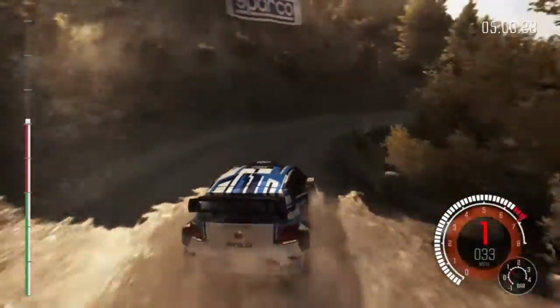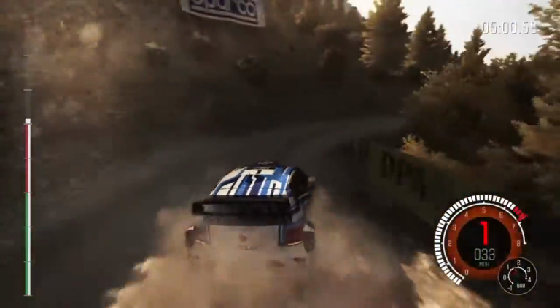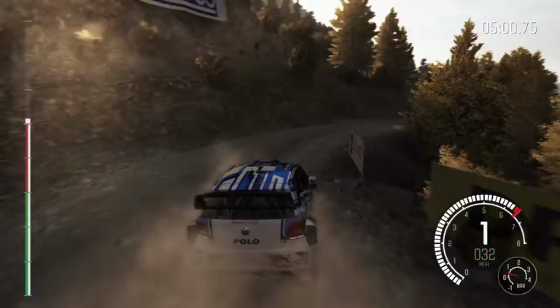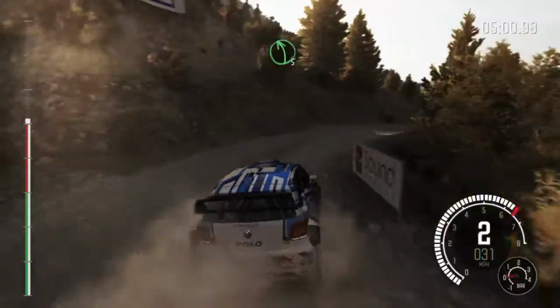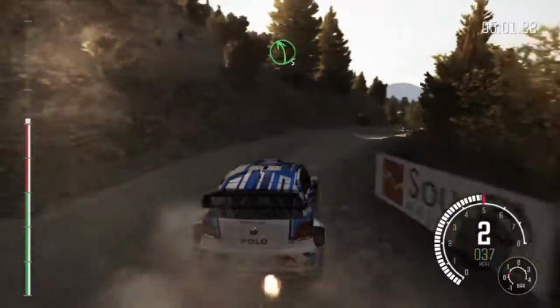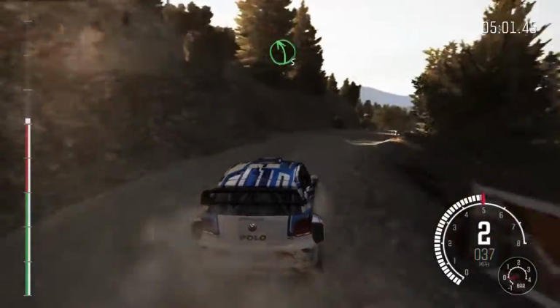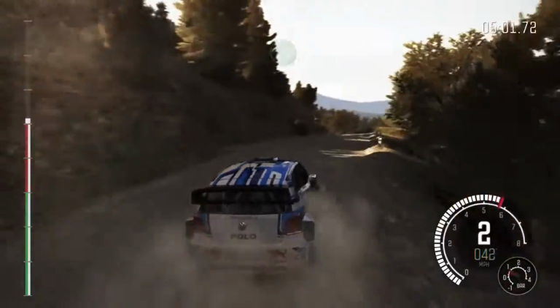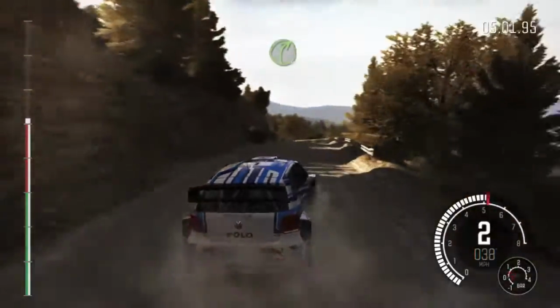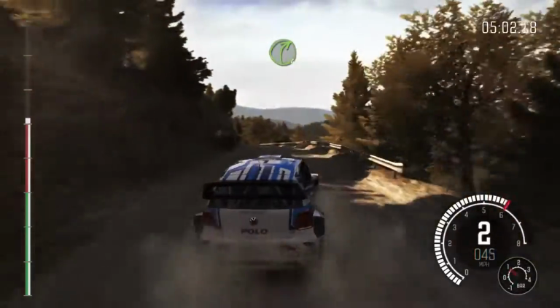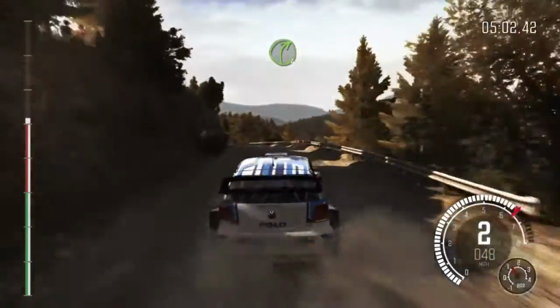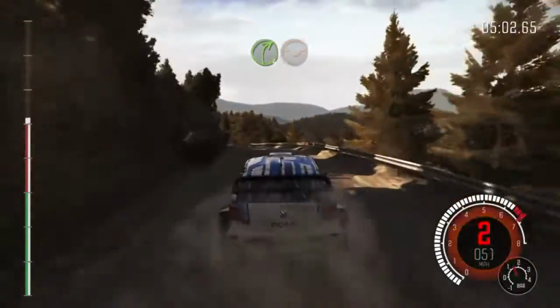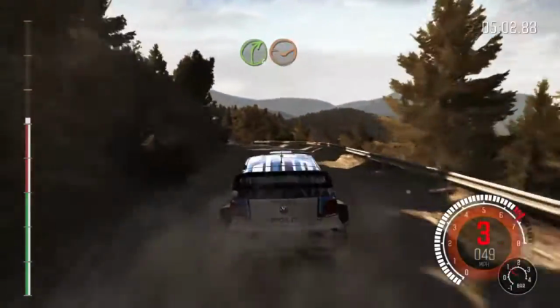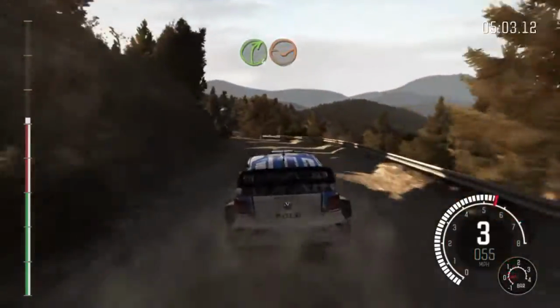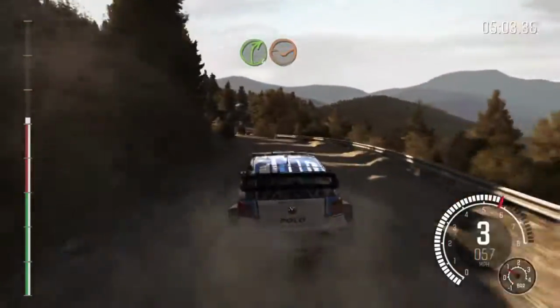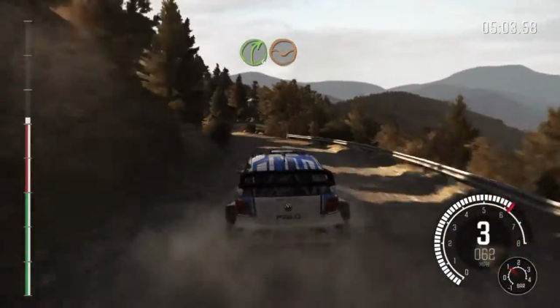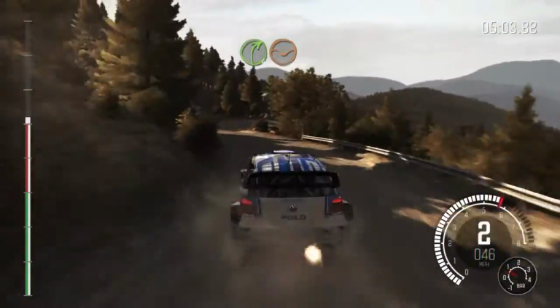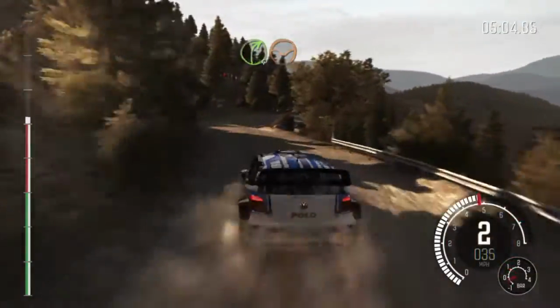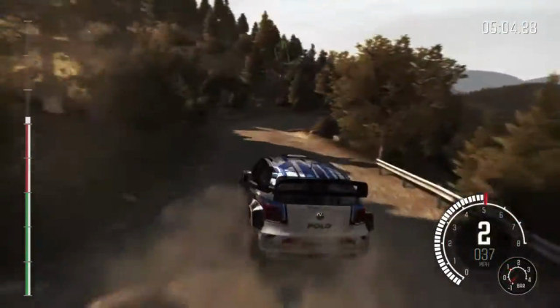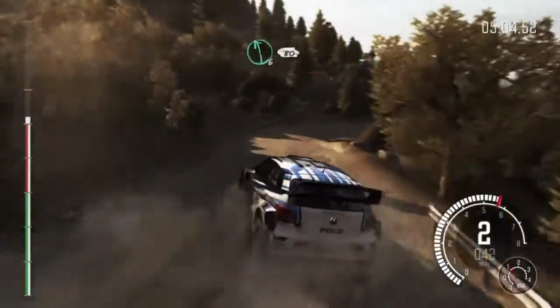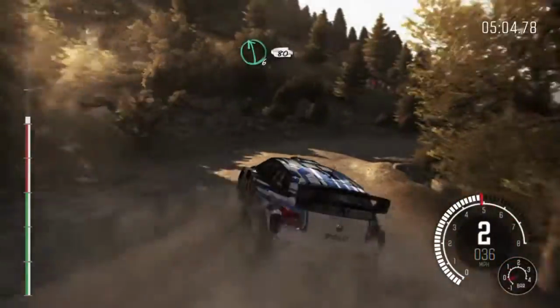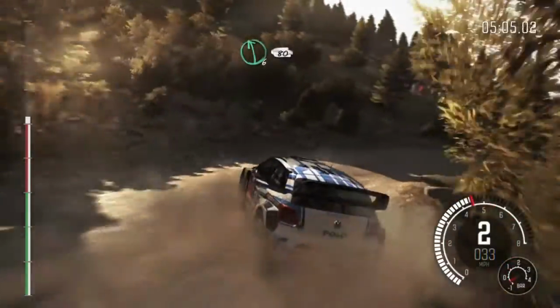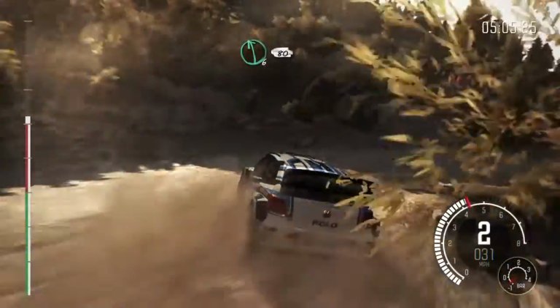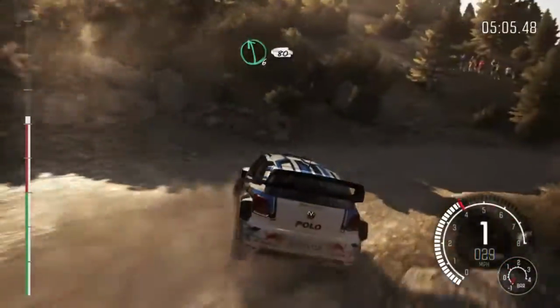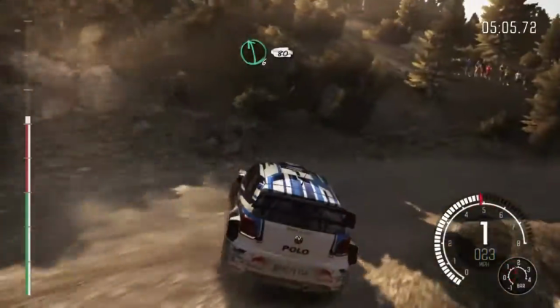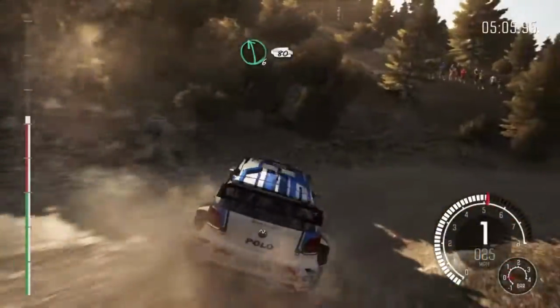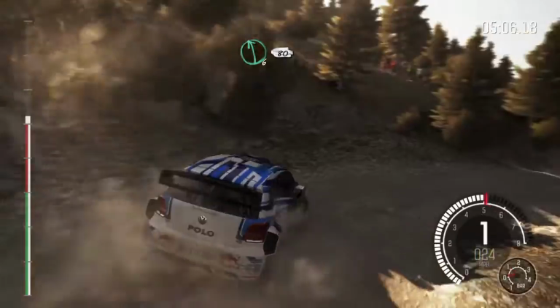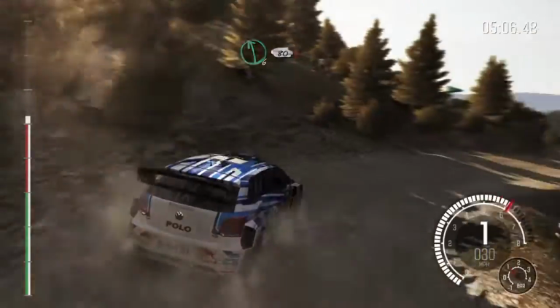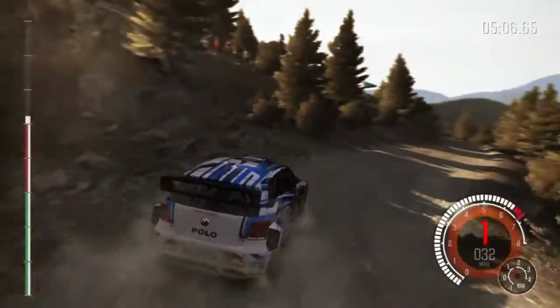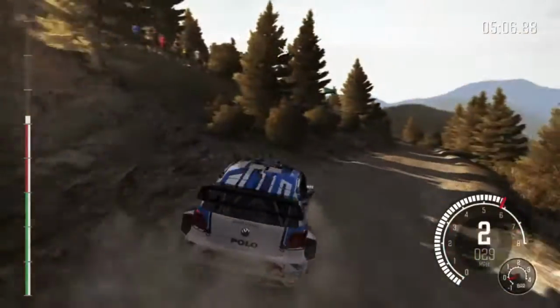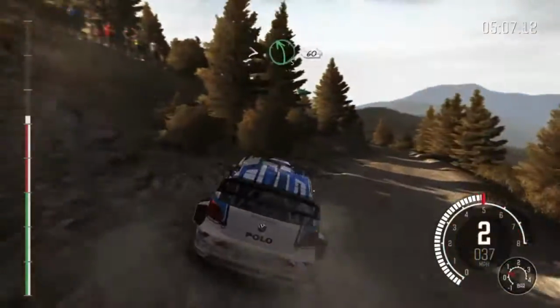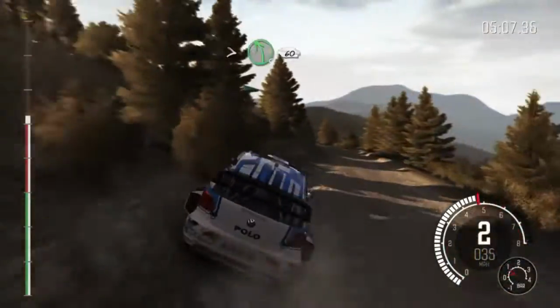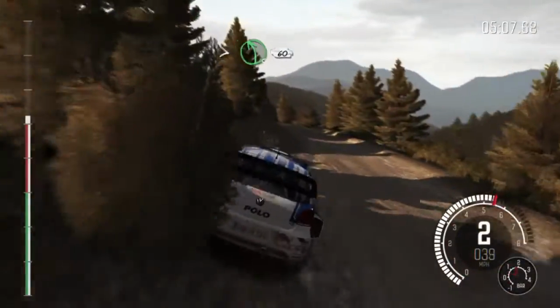Left 5, left 5, right 4 through dip, don't cut, left 6 continues for 80, tightens 5, 60.